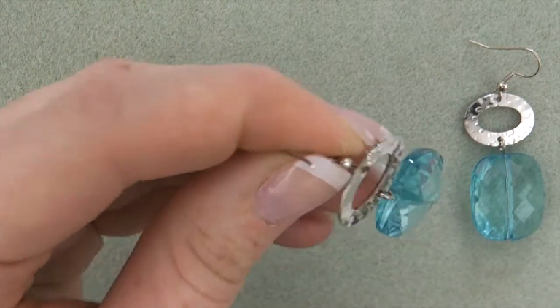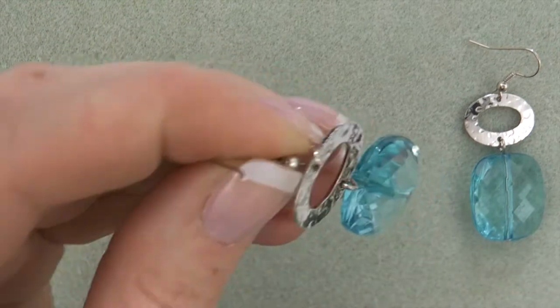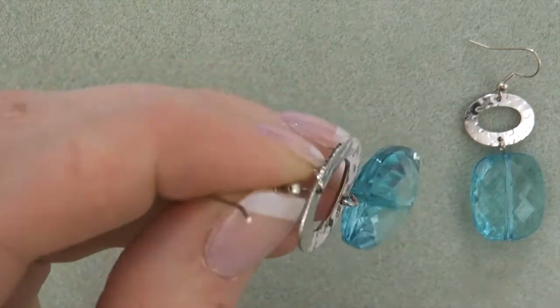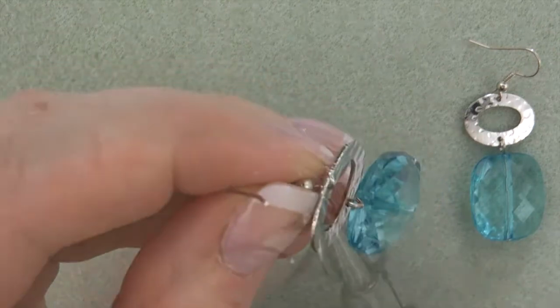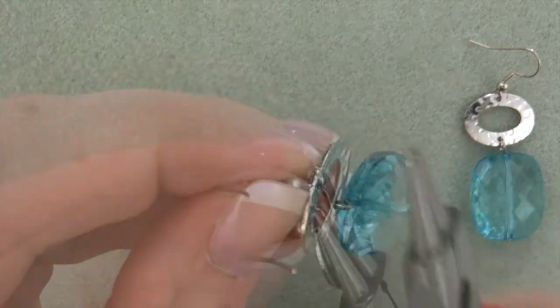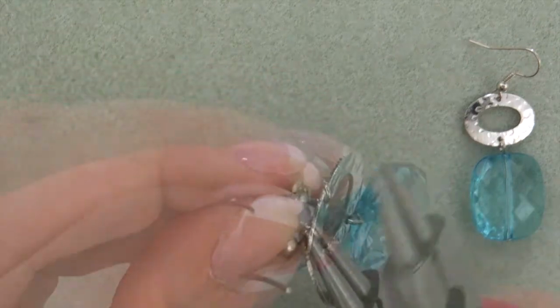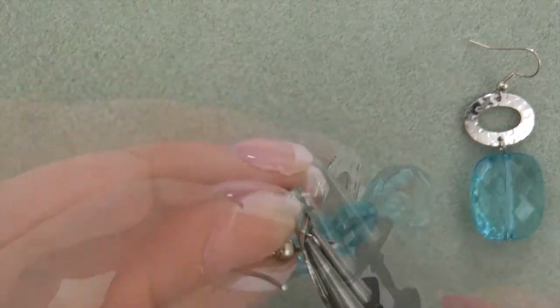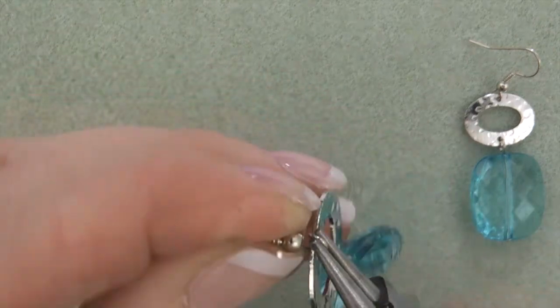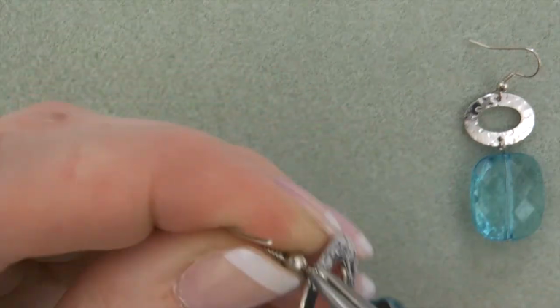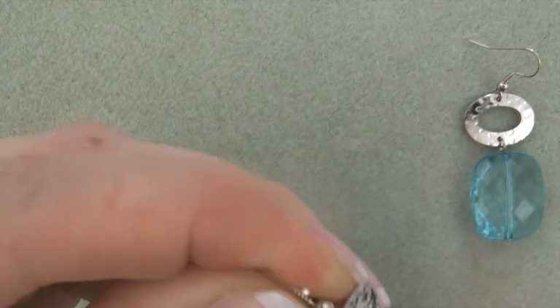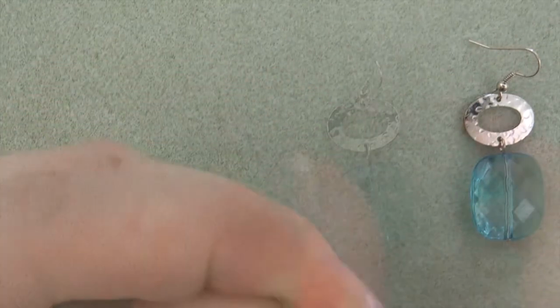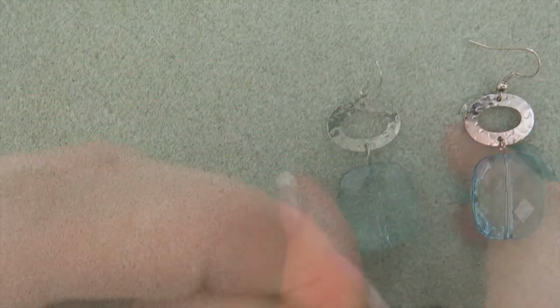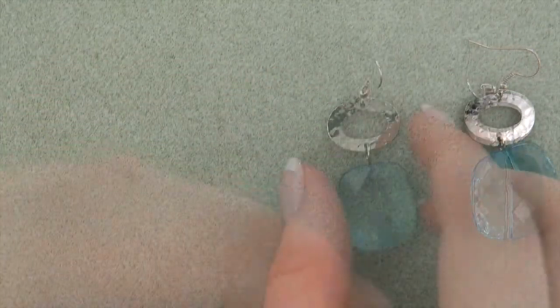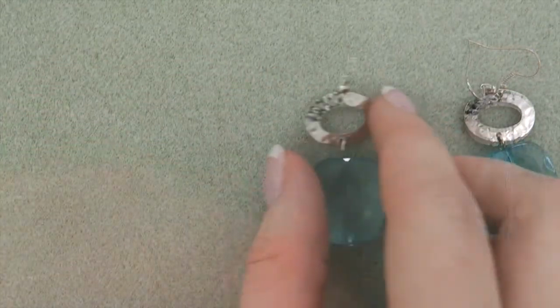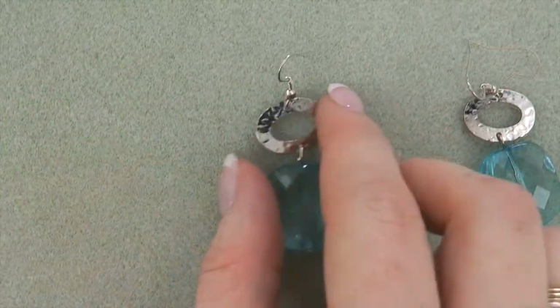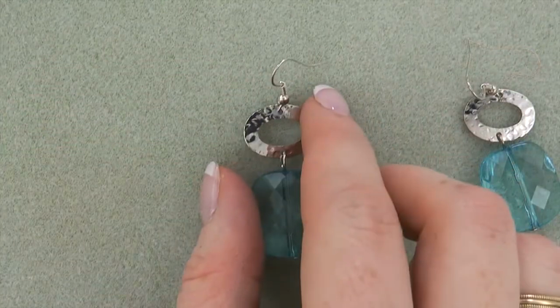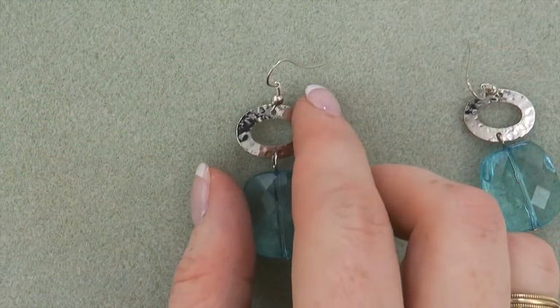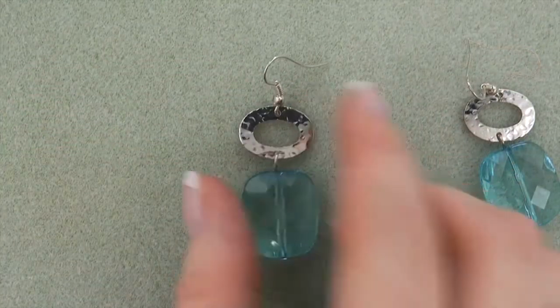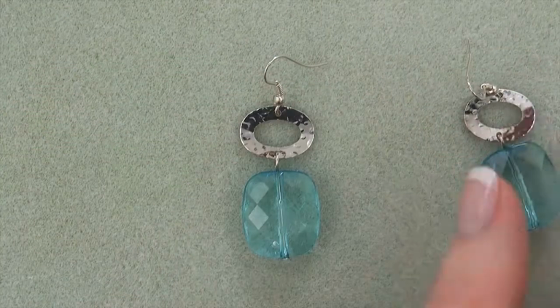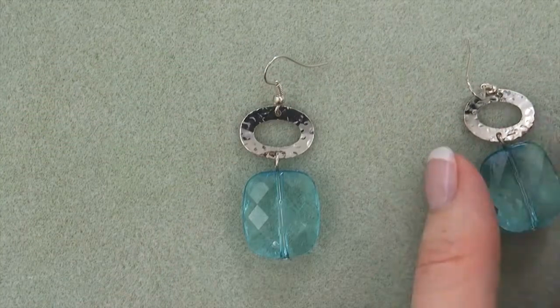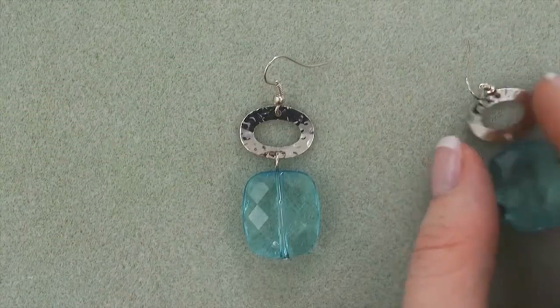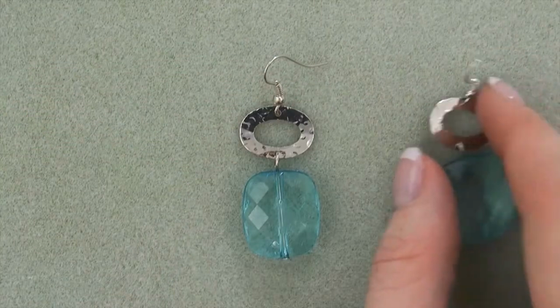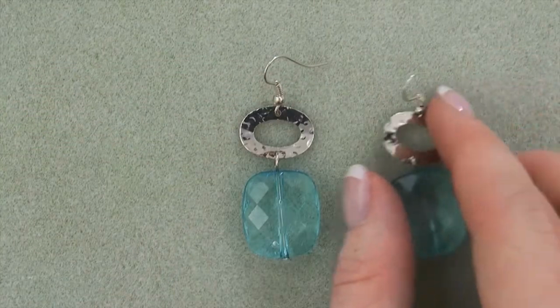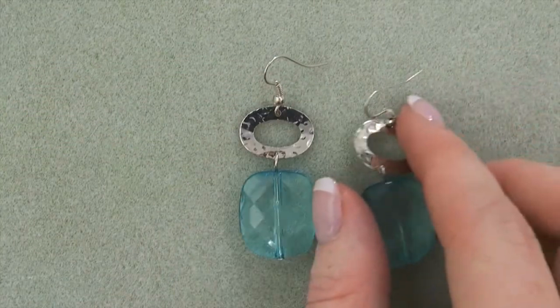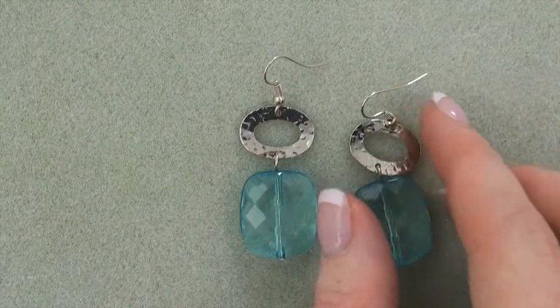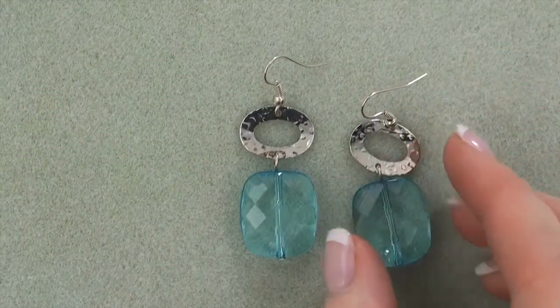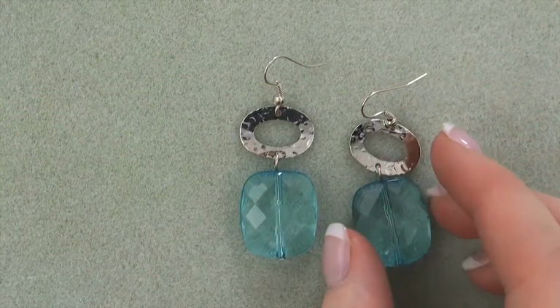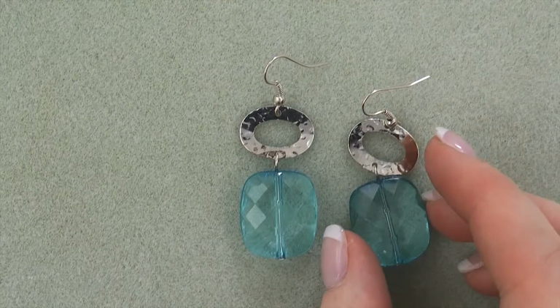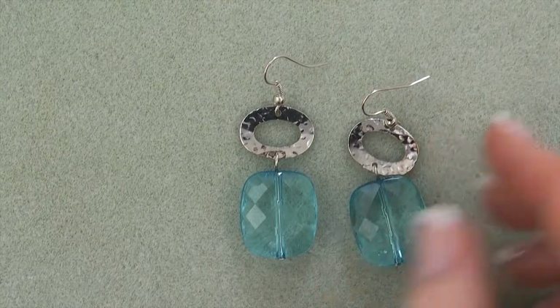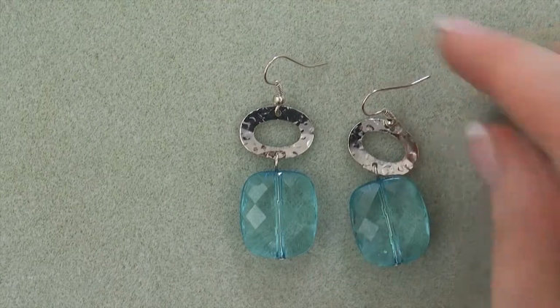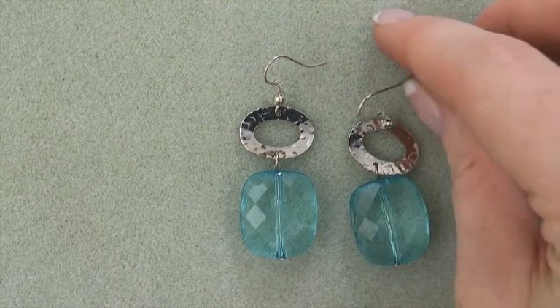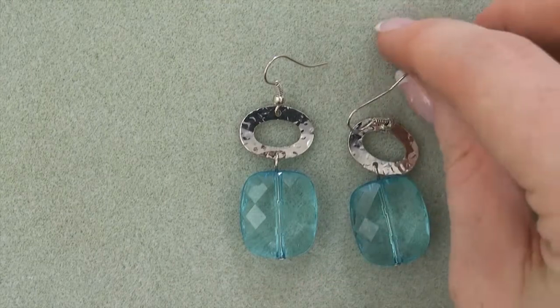Four, repeat these steps one through three for creating the second earring.